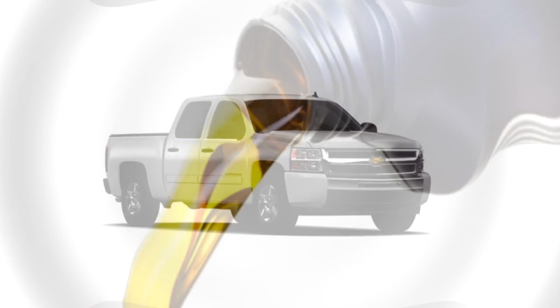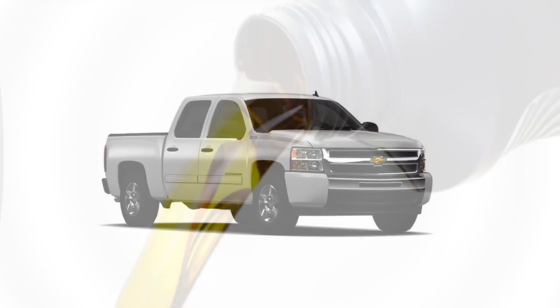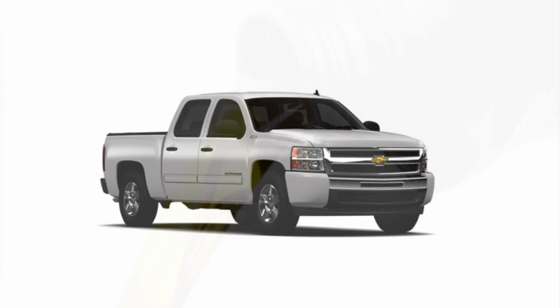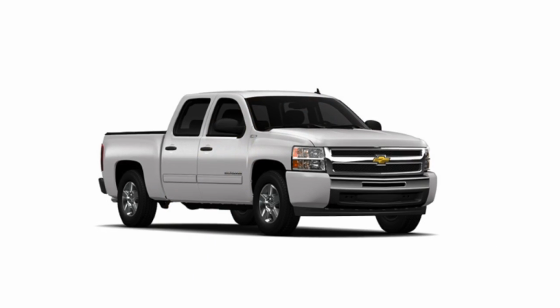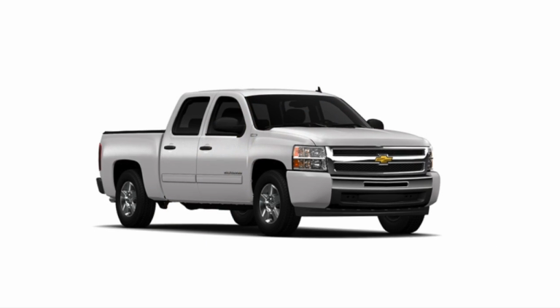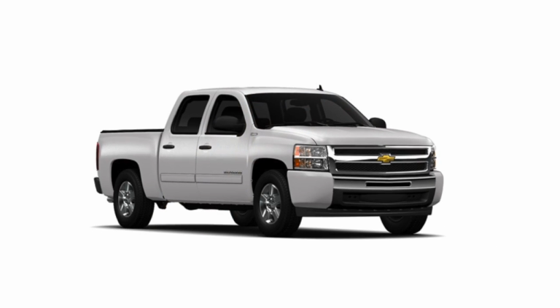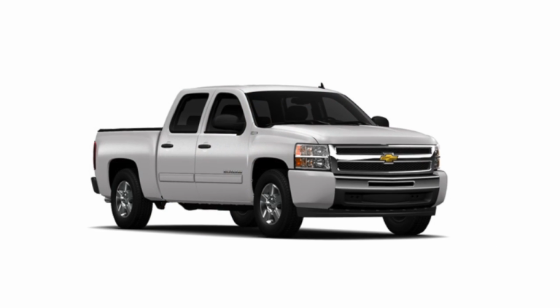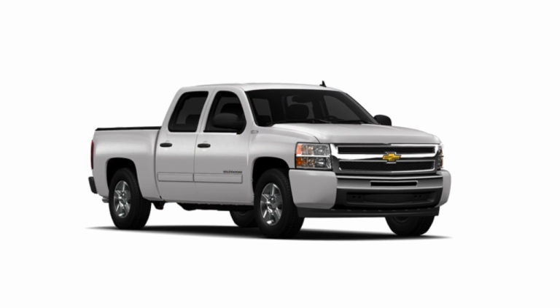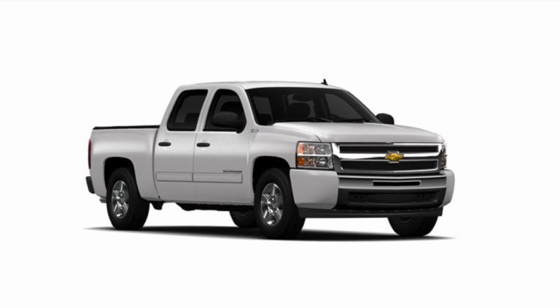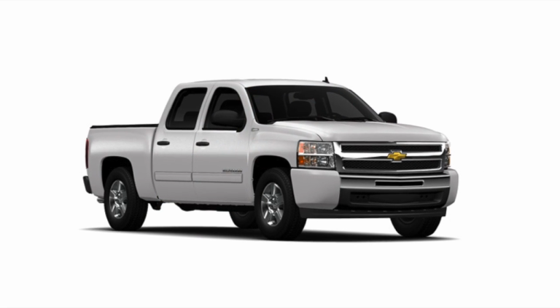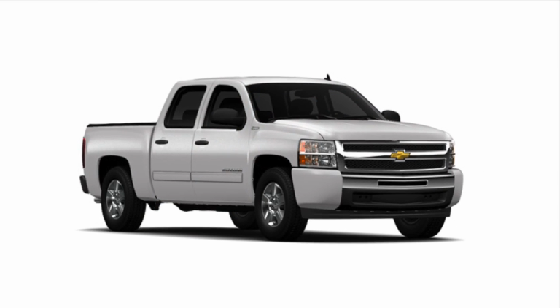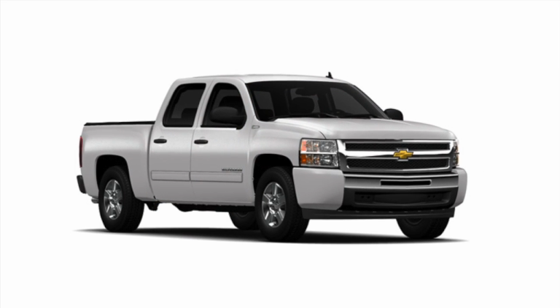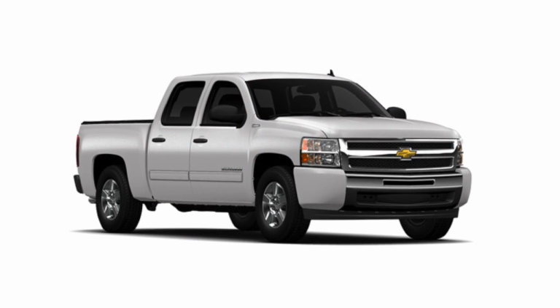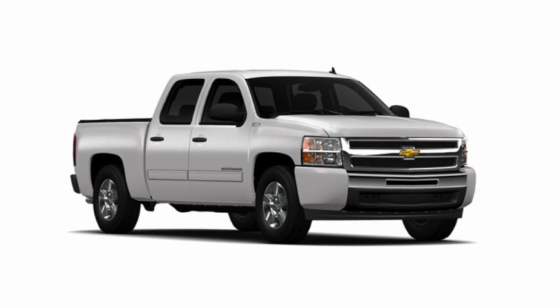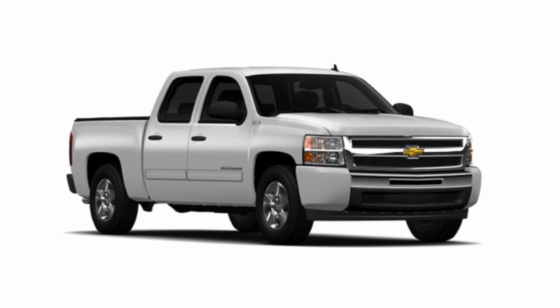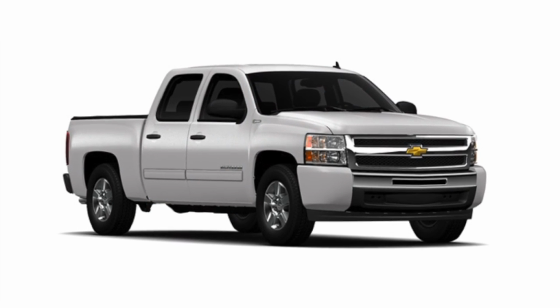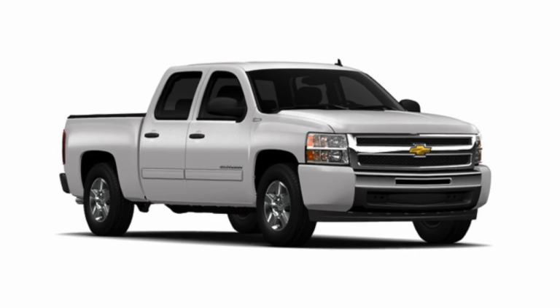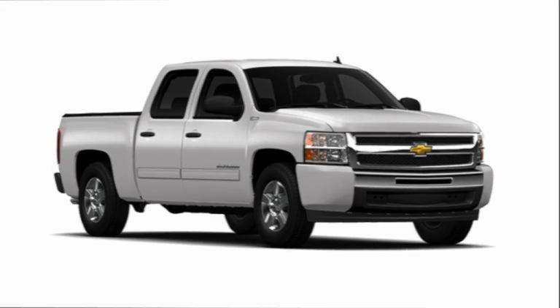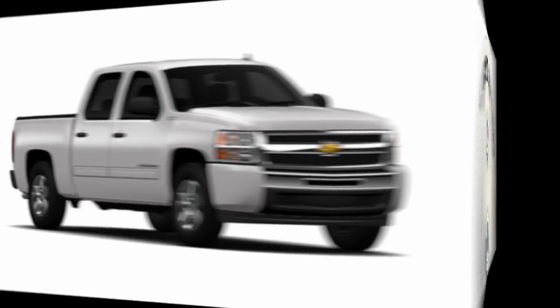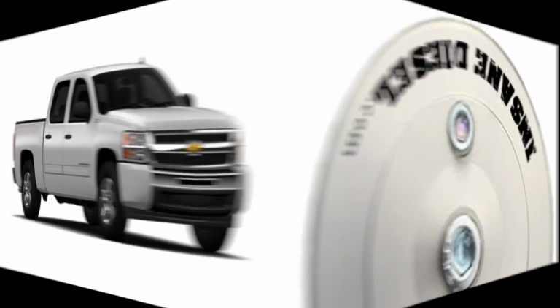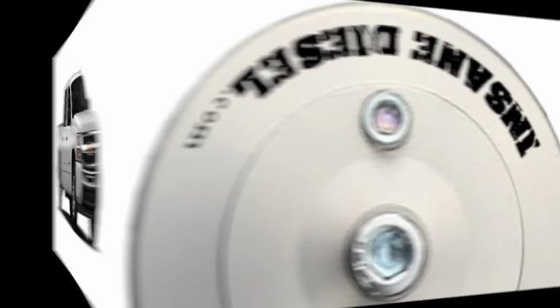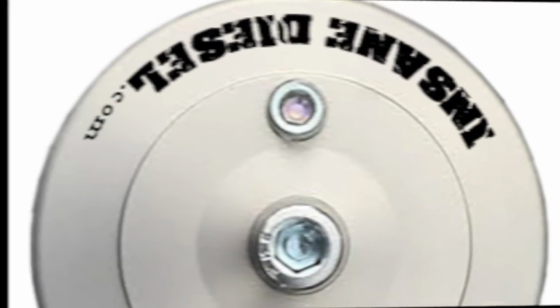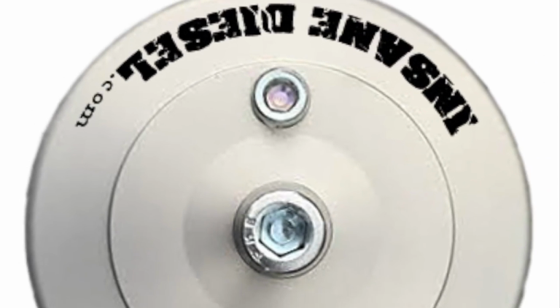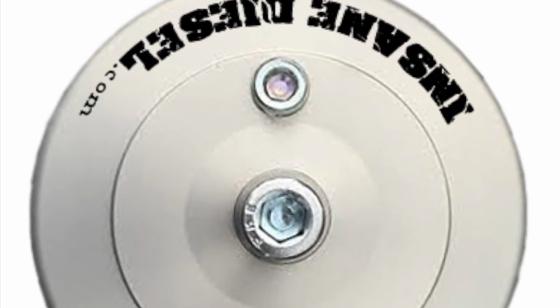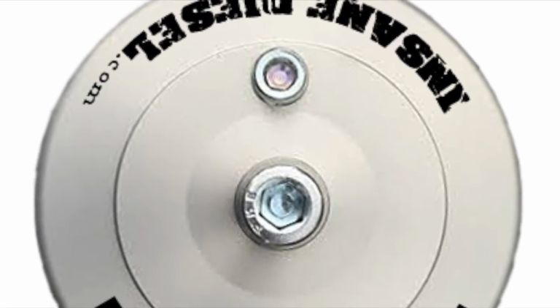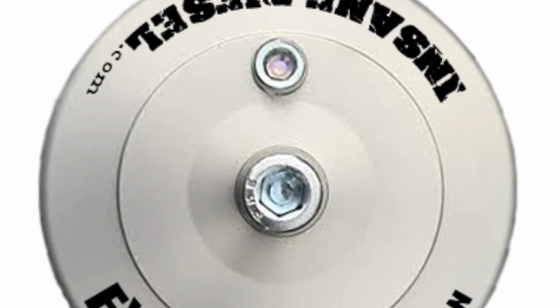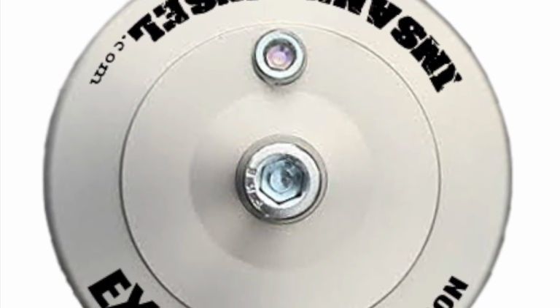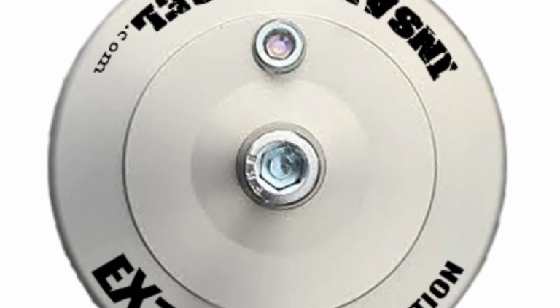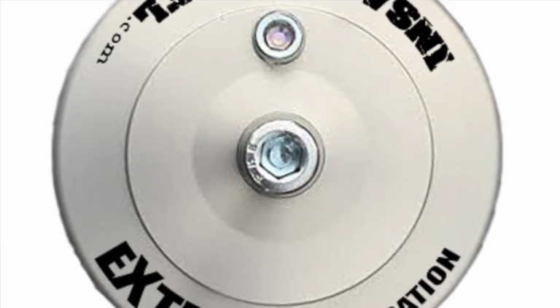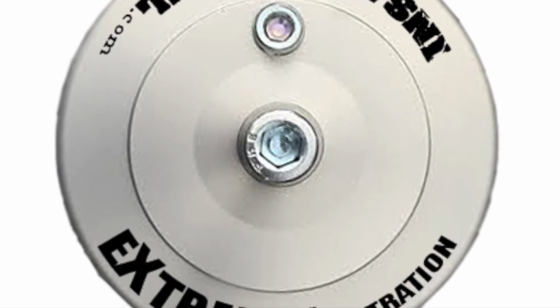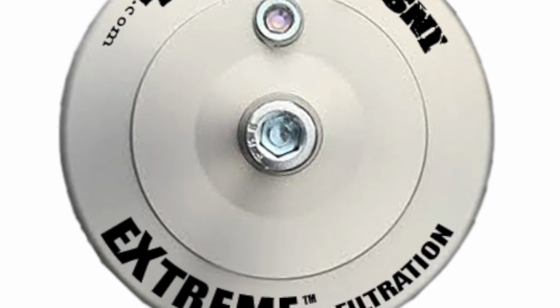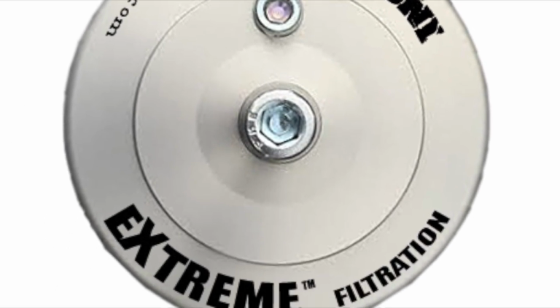Congratulations! You just did yourself and your truck a huge favor. What's the best oil filter for a Duramax? Now you know.